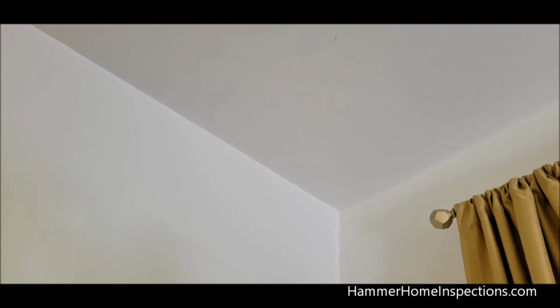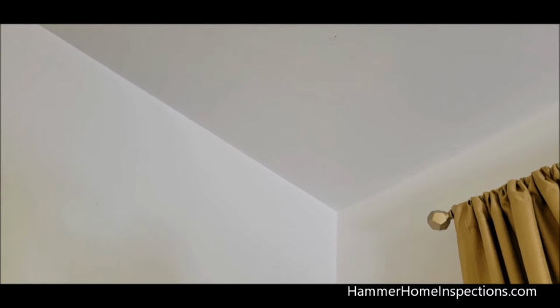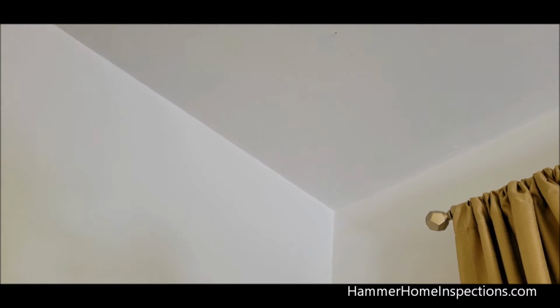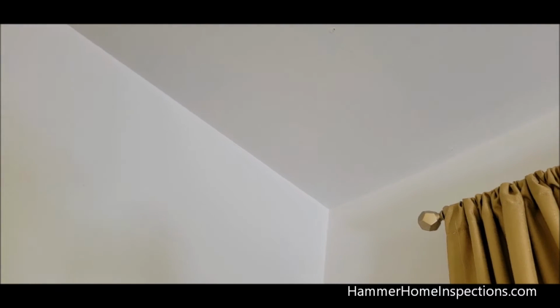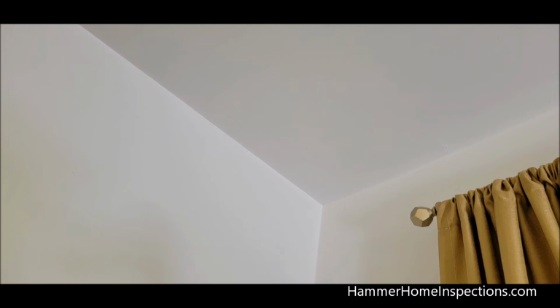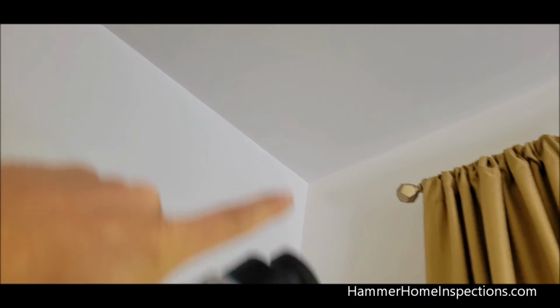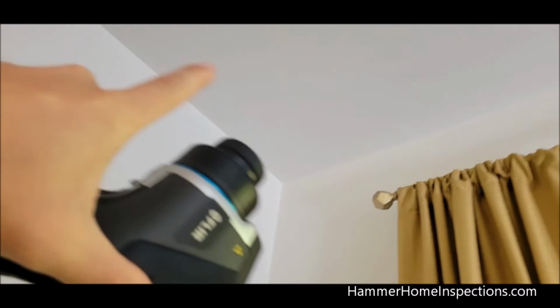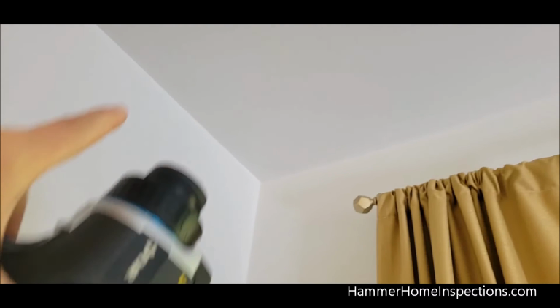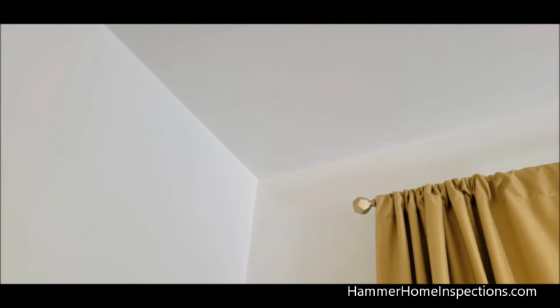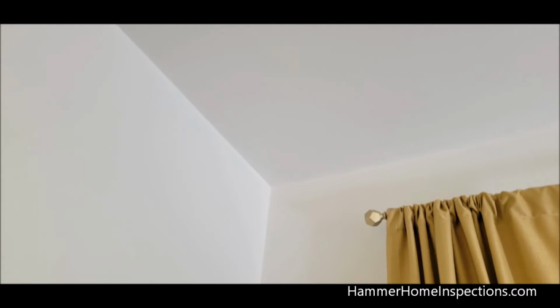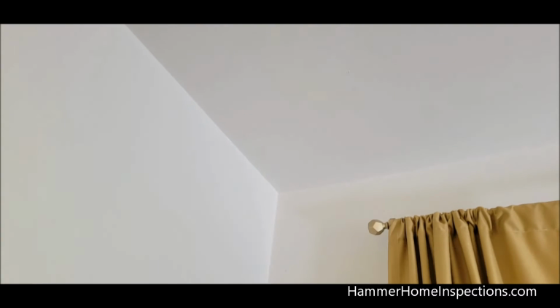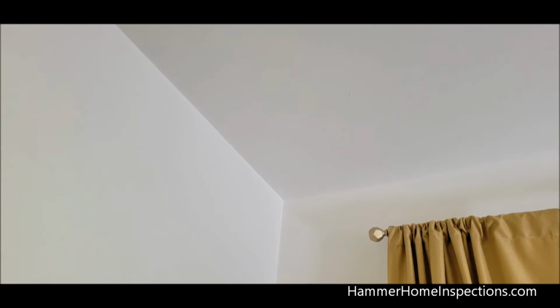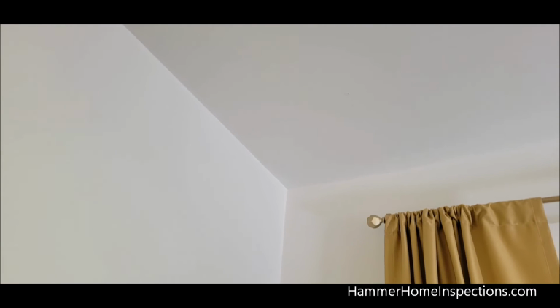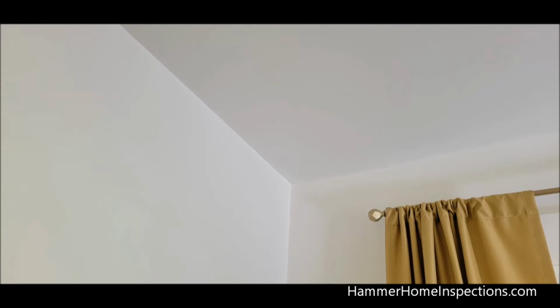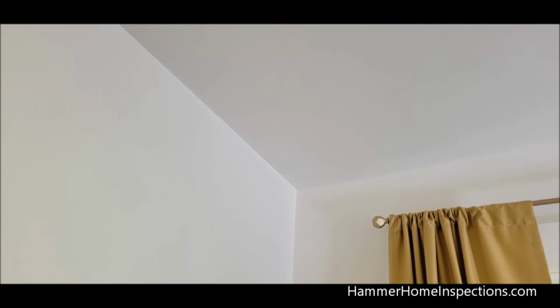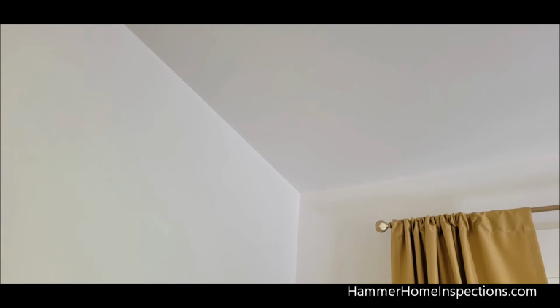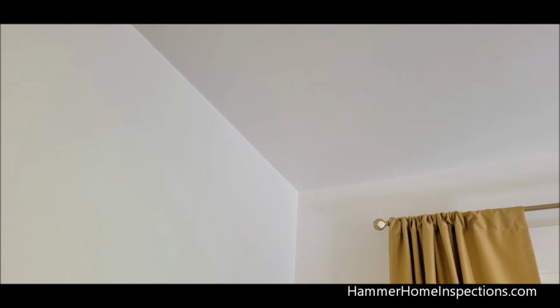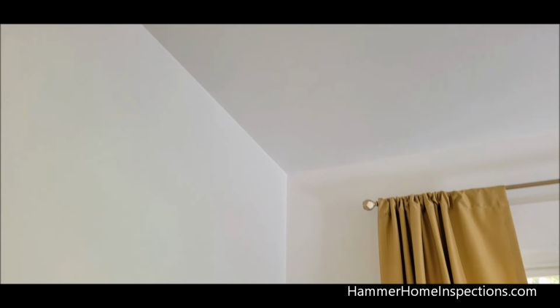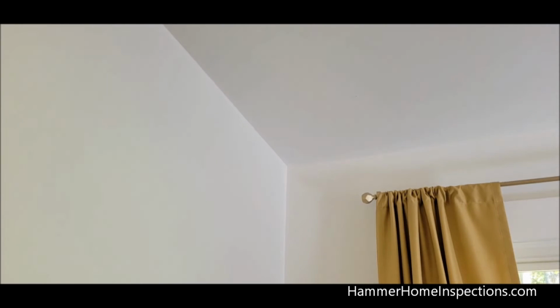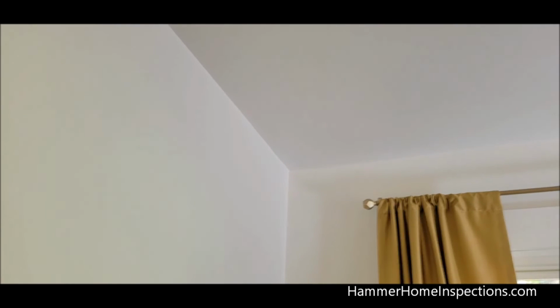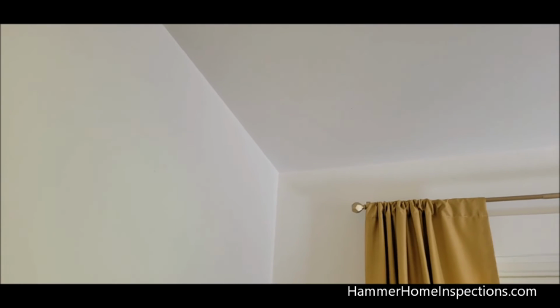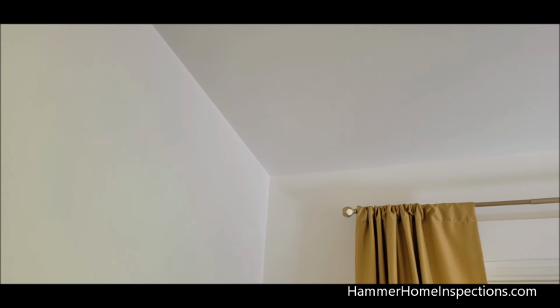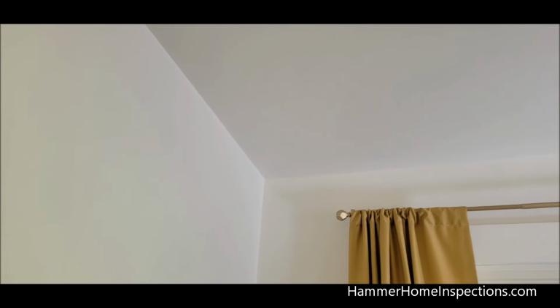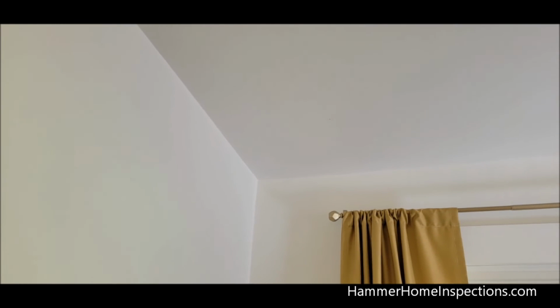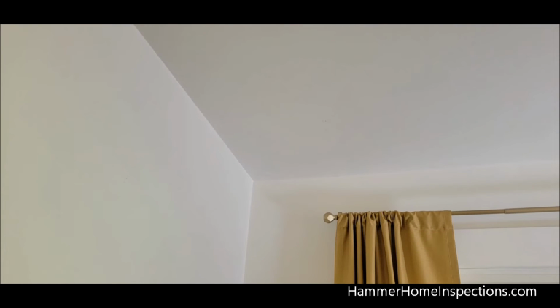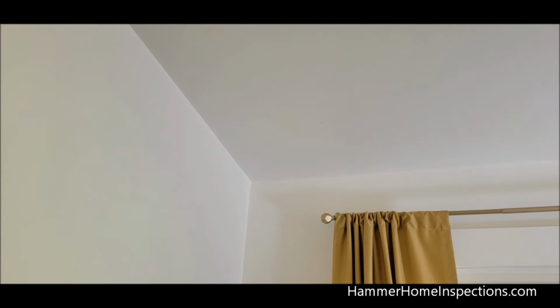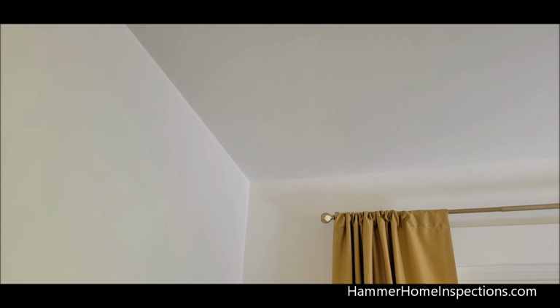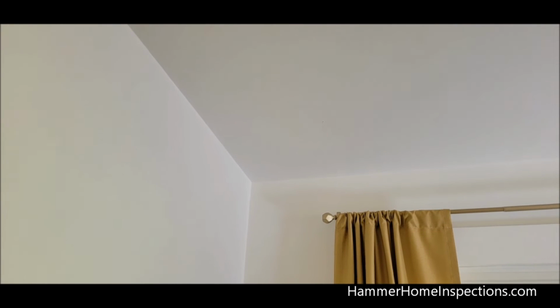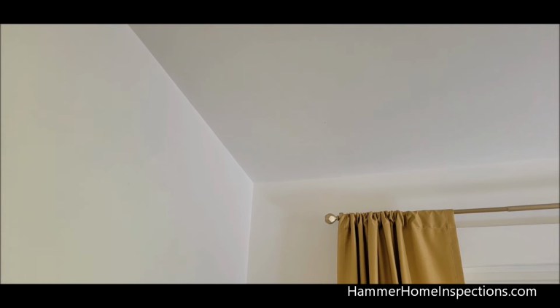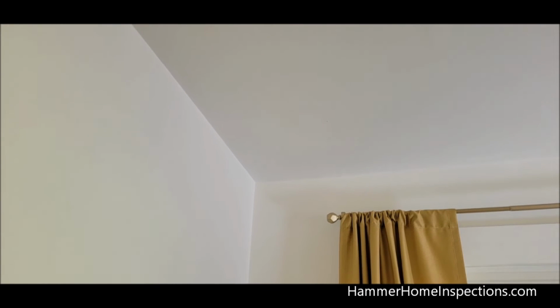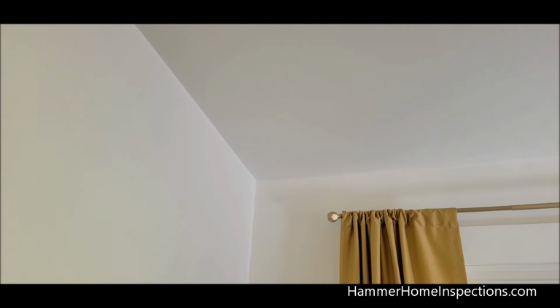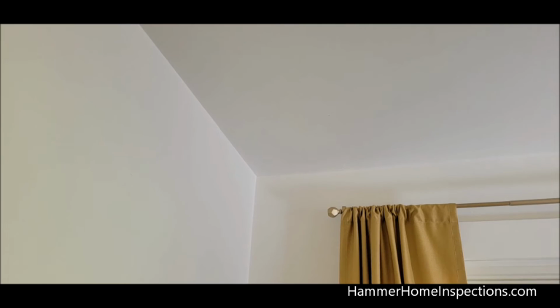This is going to need to be cut out and evaluated since there's no access panel to that shower drain.